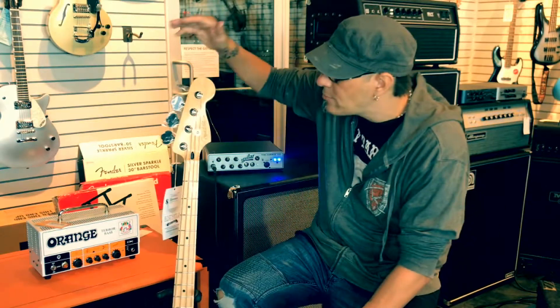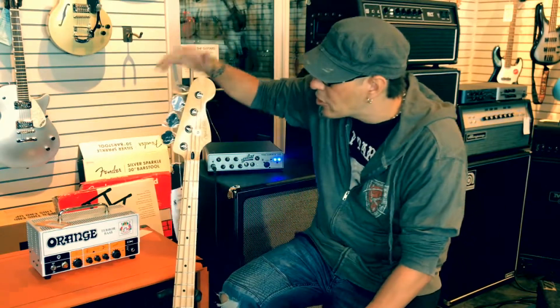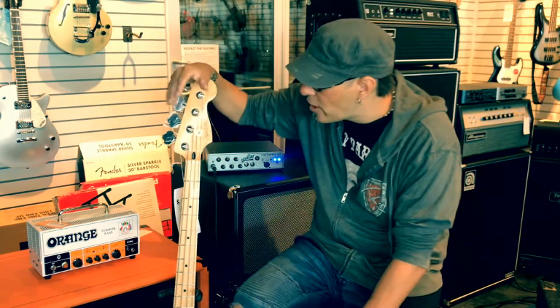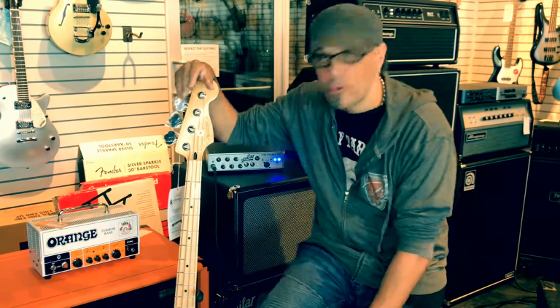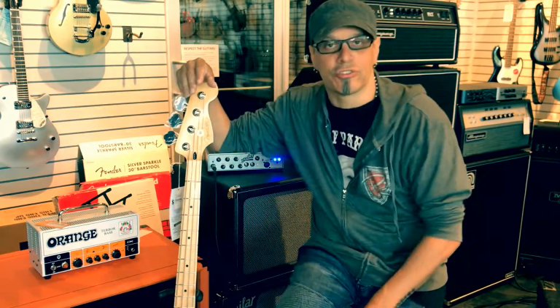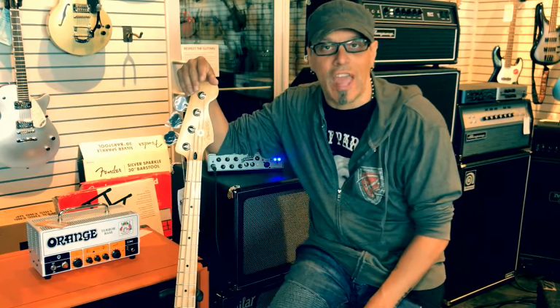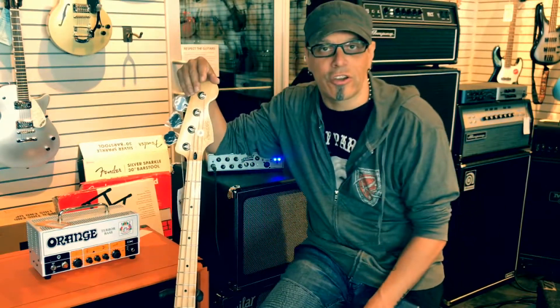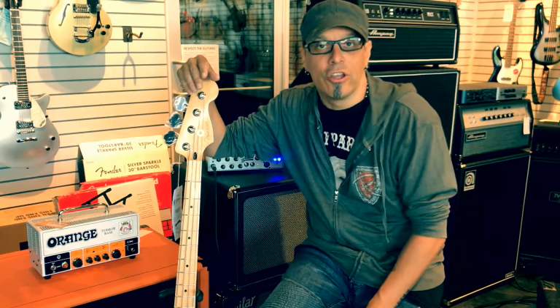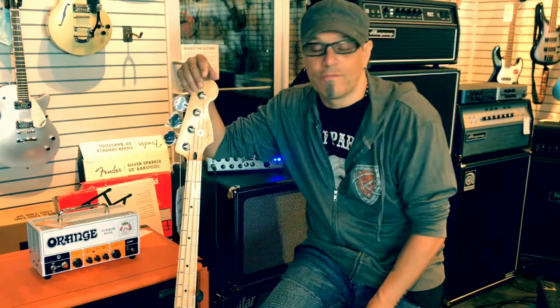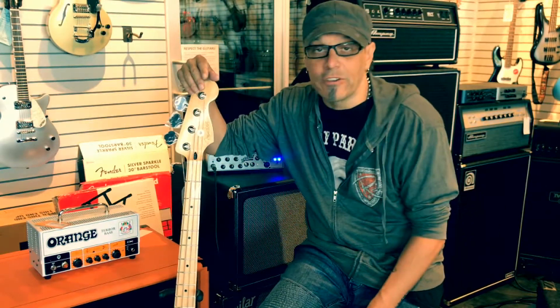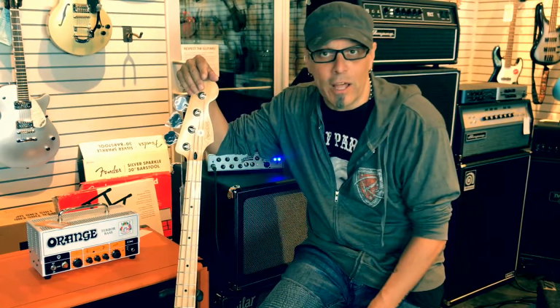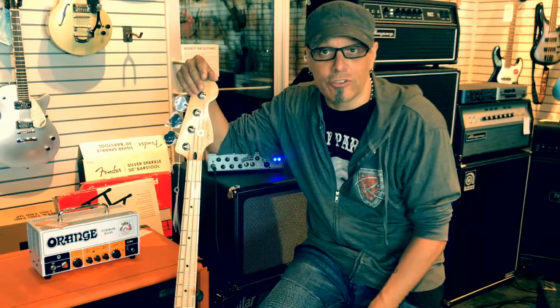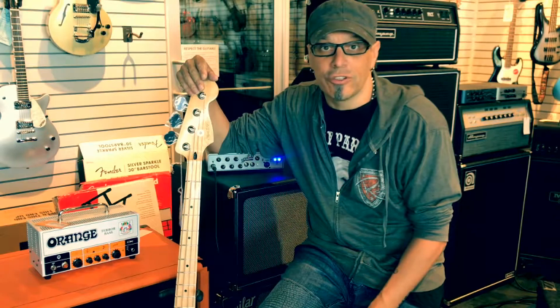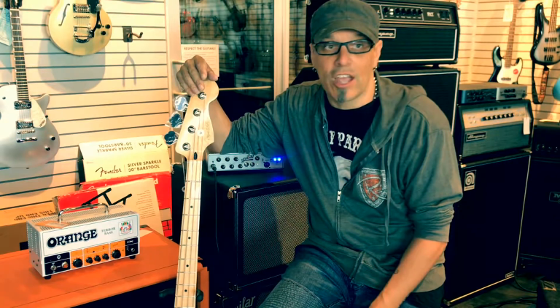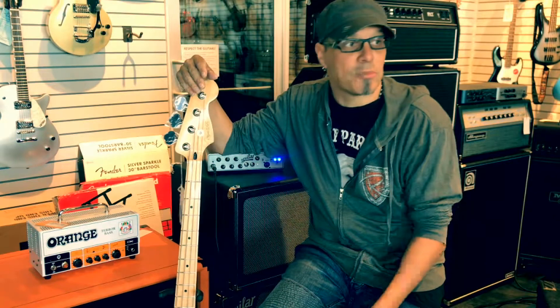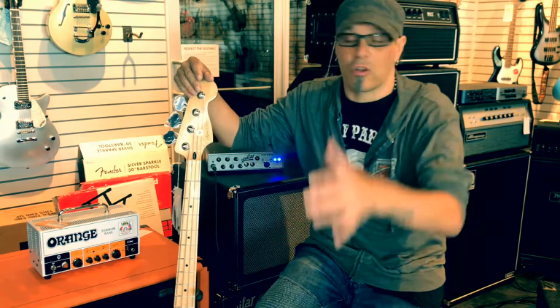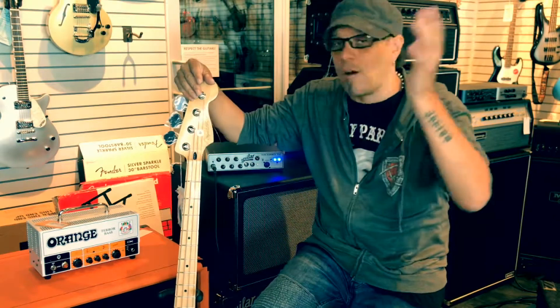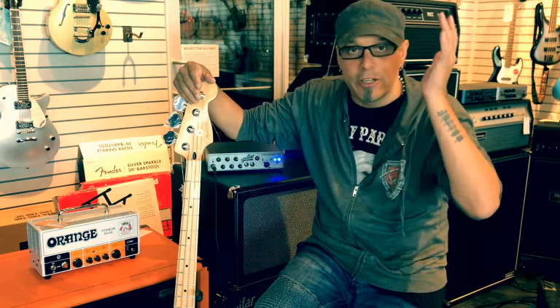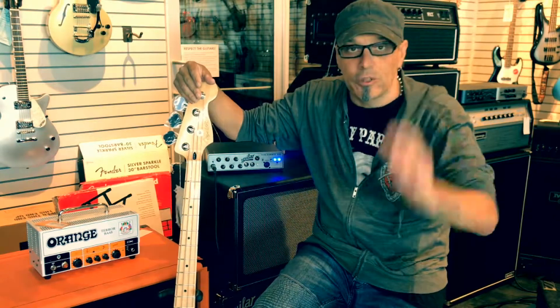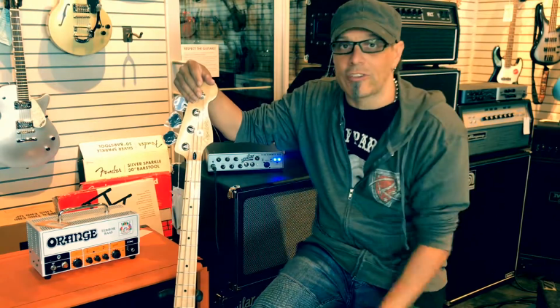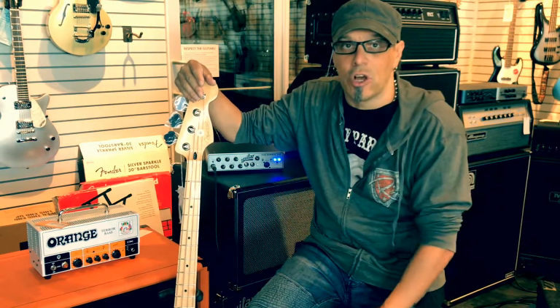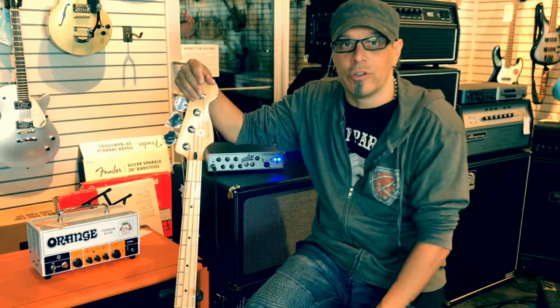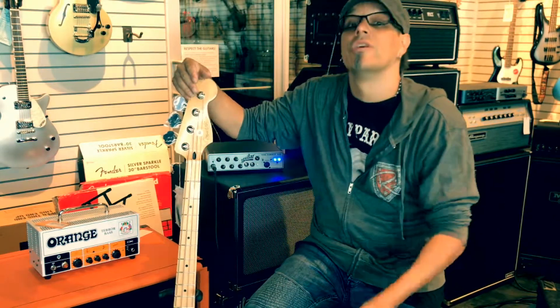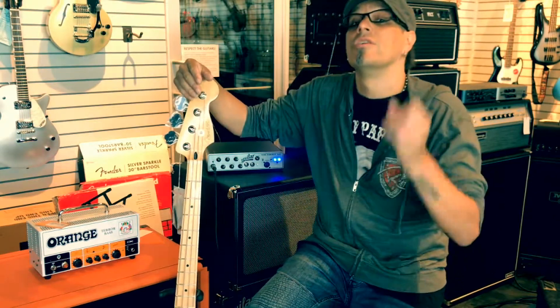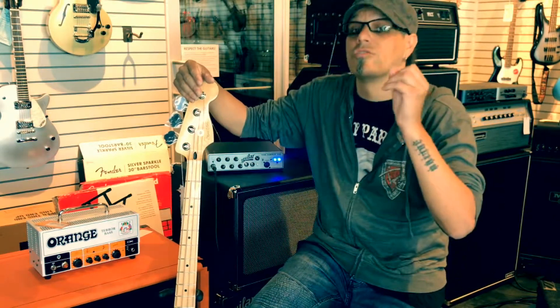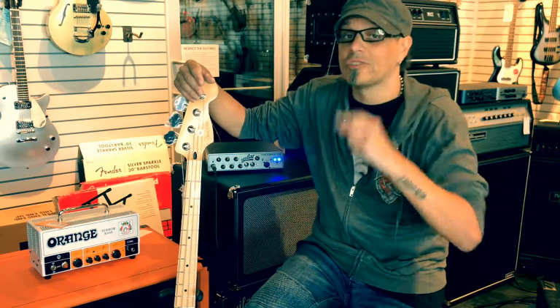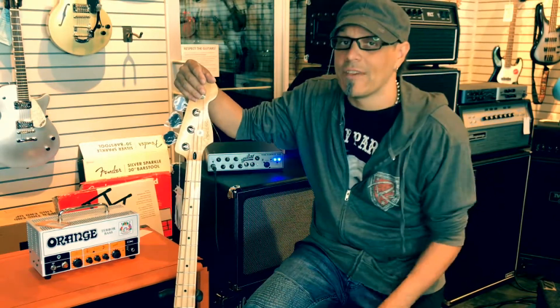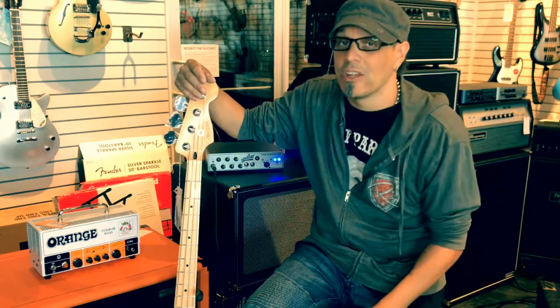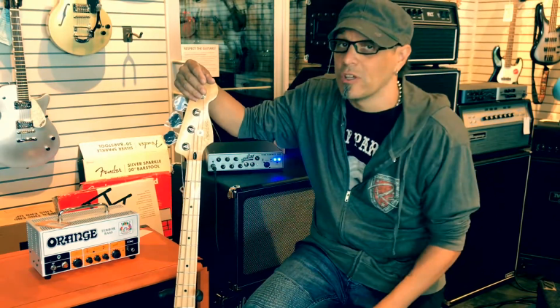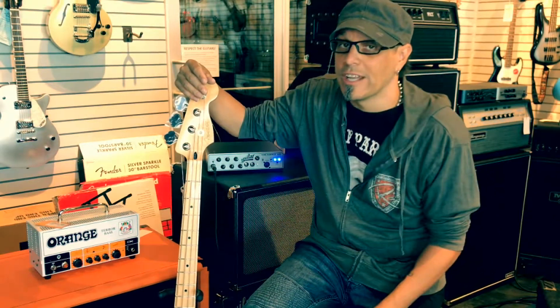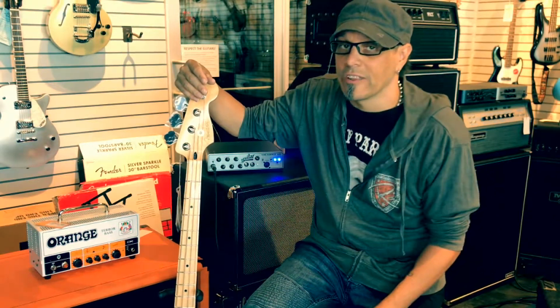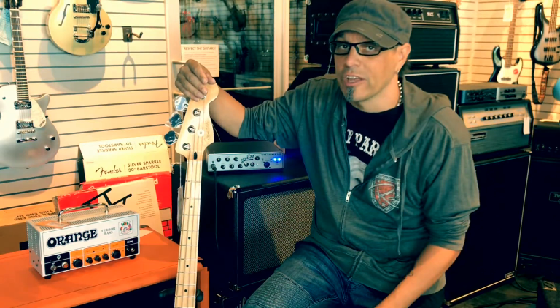Let me show you some tones. I'm just going to run it through a standard Fender Player Series Jazz bass — you're all familiar with that tone — so let's dive in and hear what you can get out of this head.